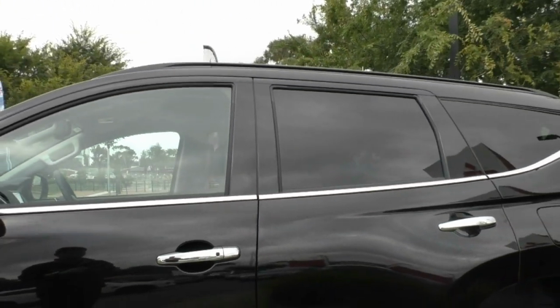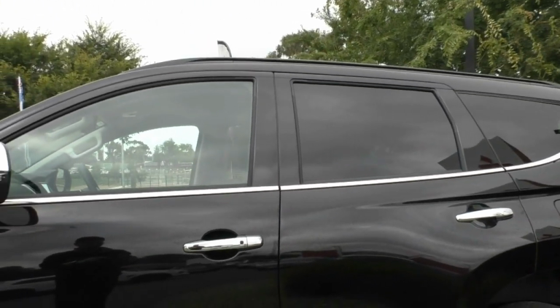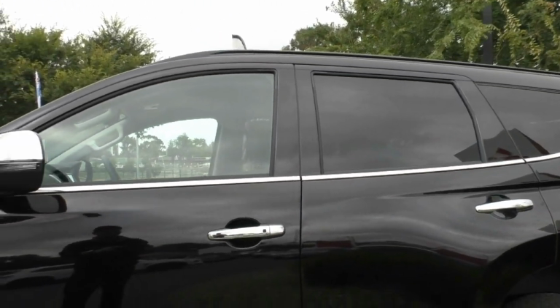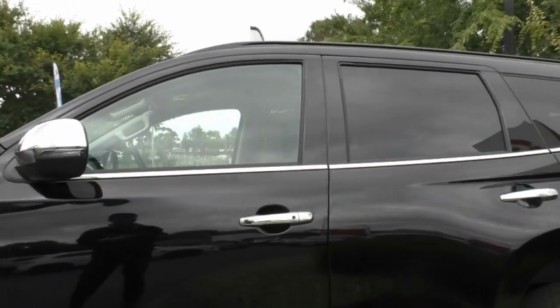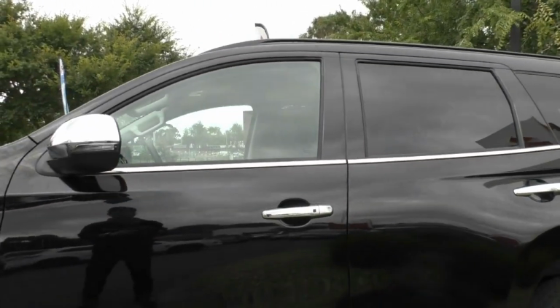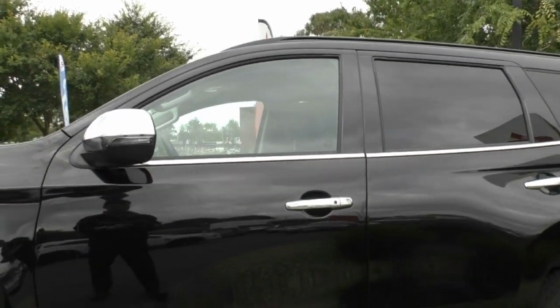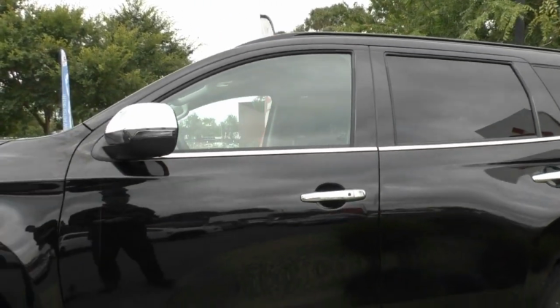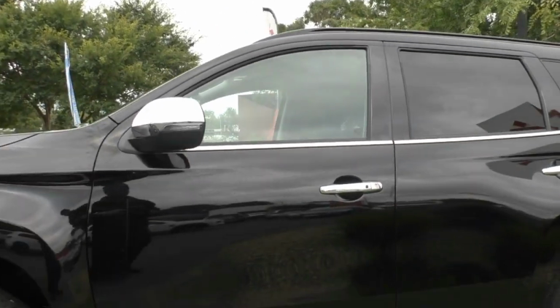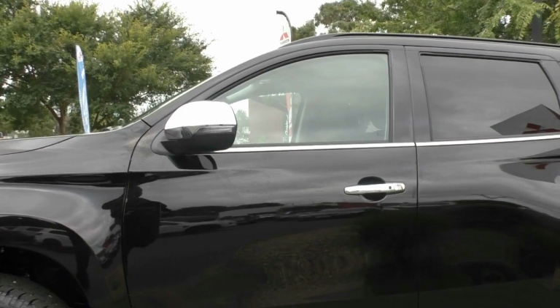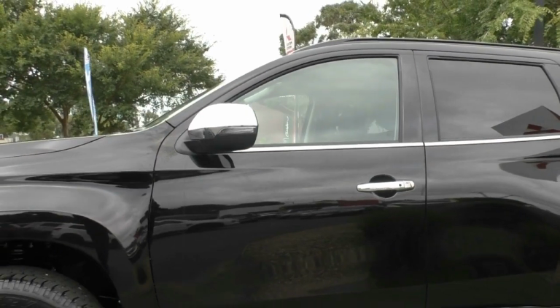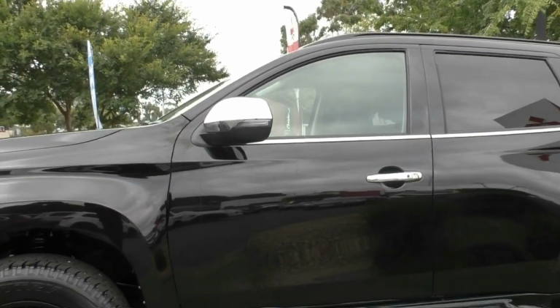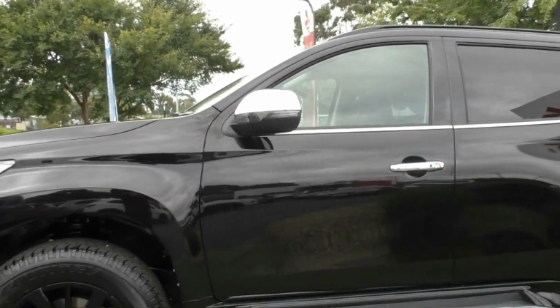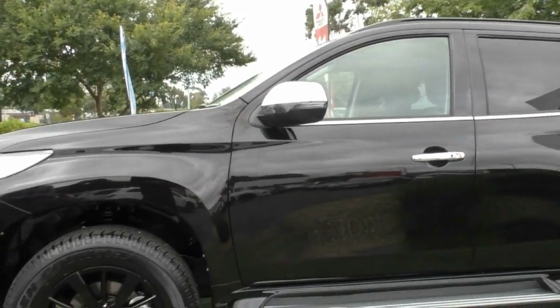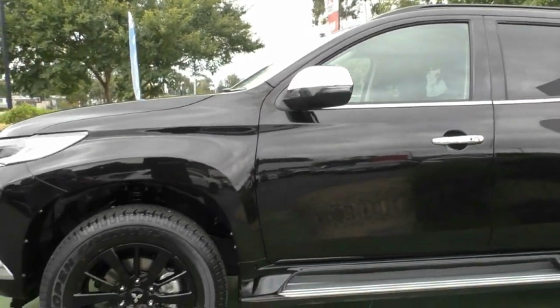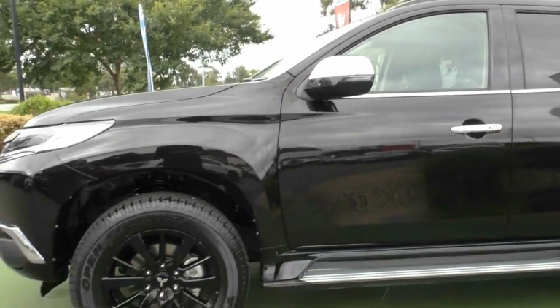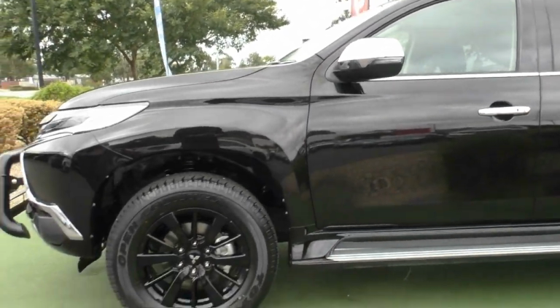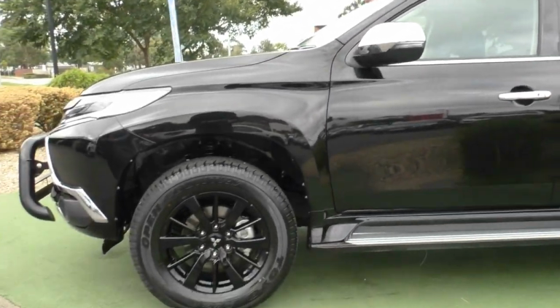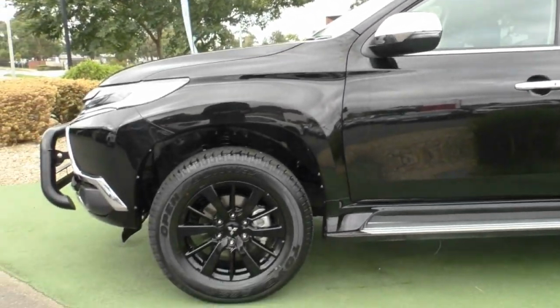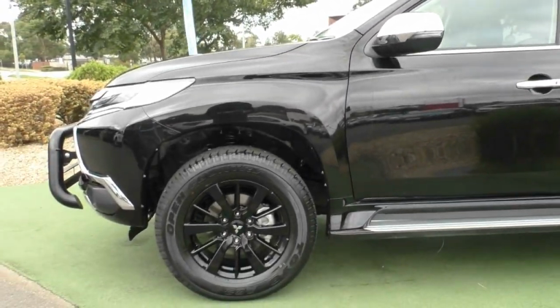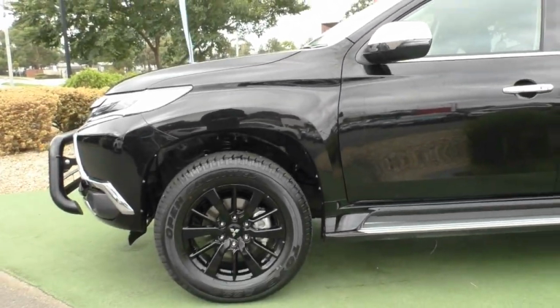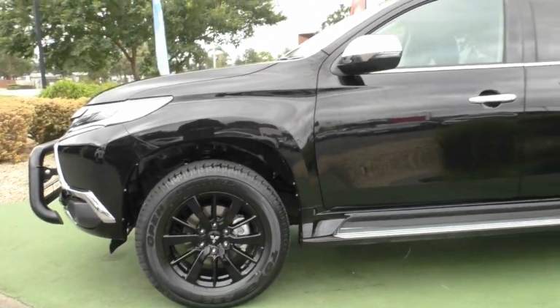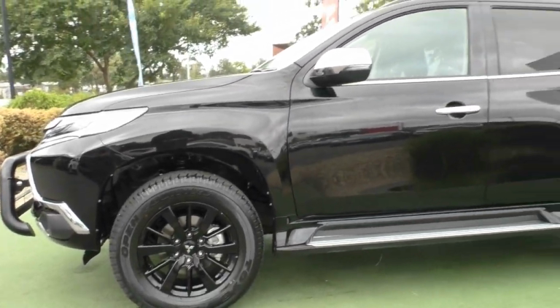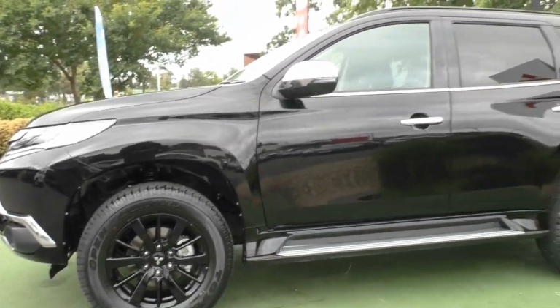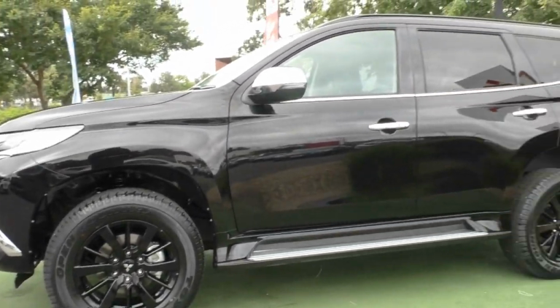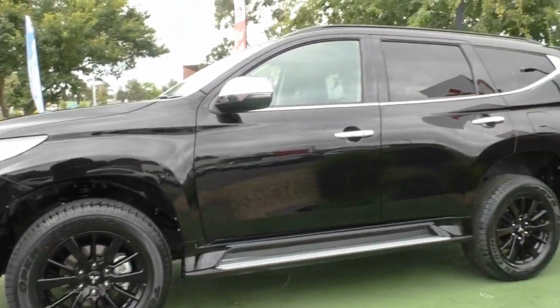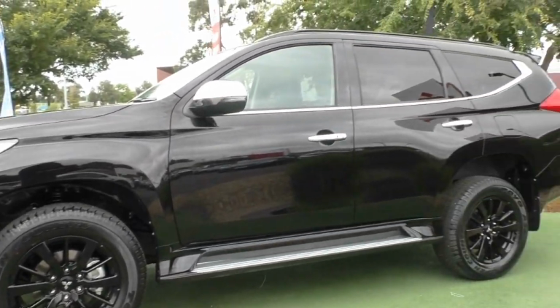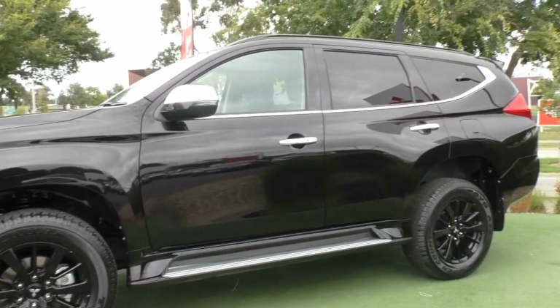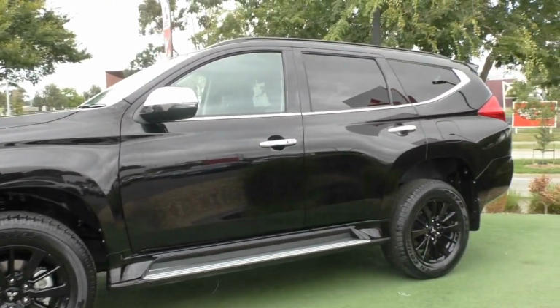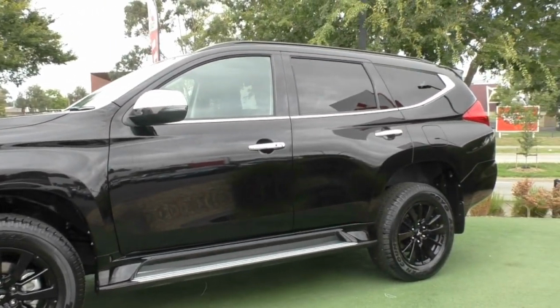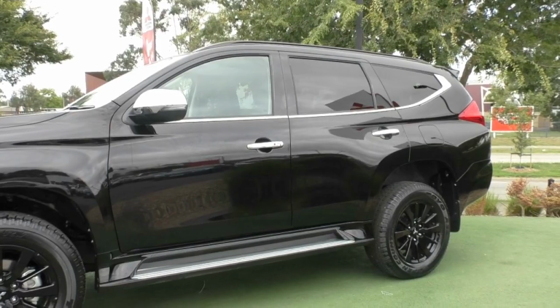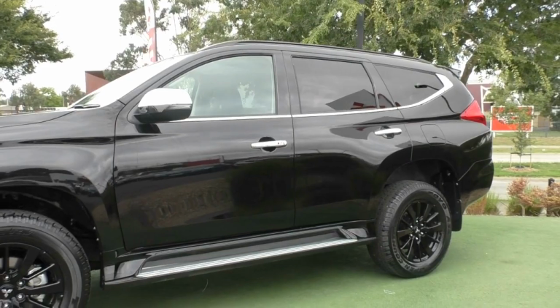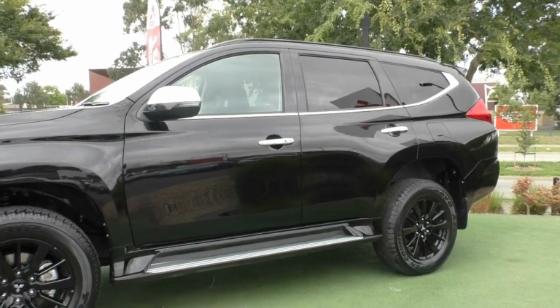Again, just a striking example of a car — fantastic design, nice sharp lines, and again feature-packed in this Black Edition.